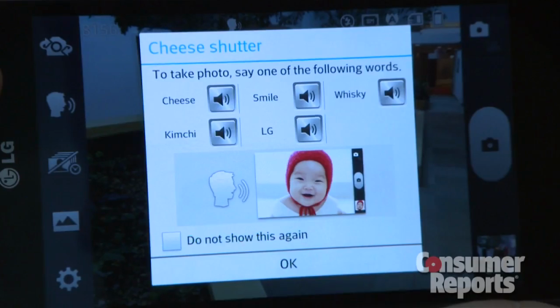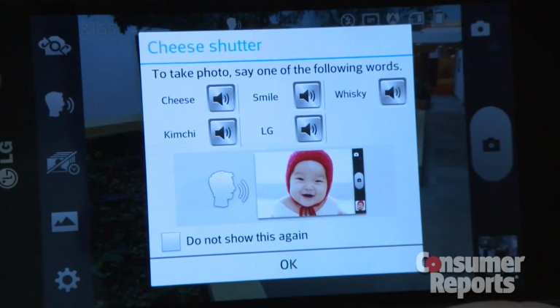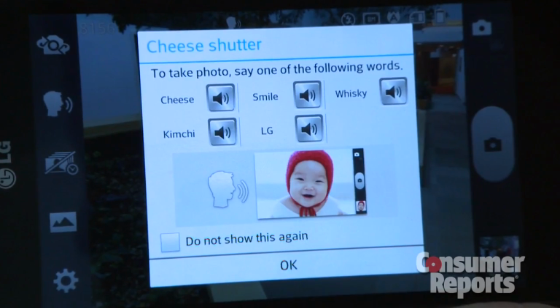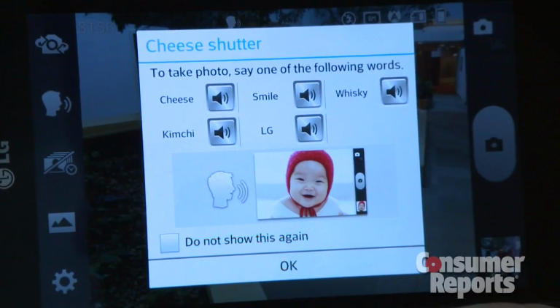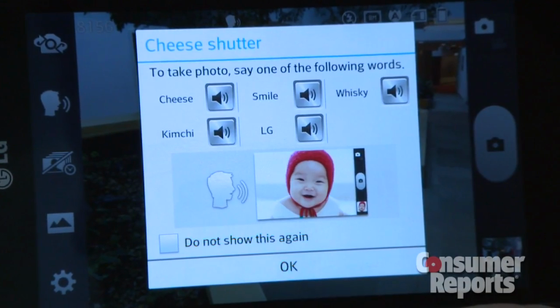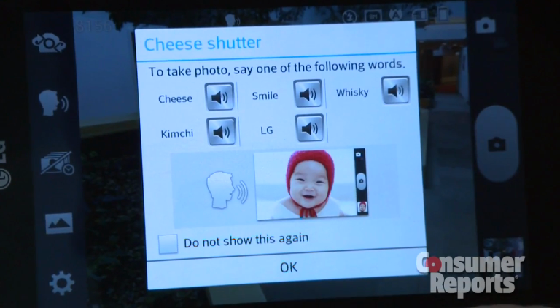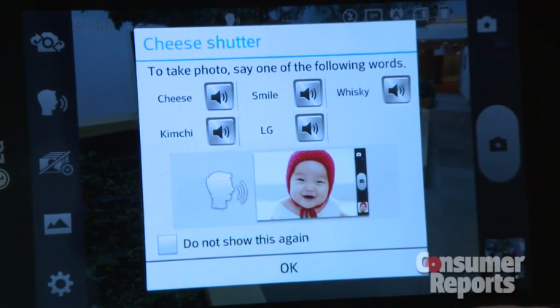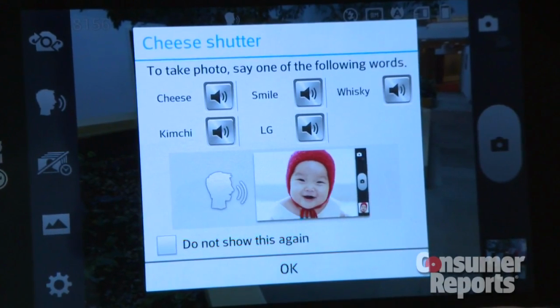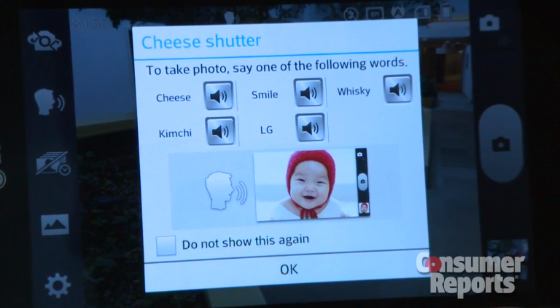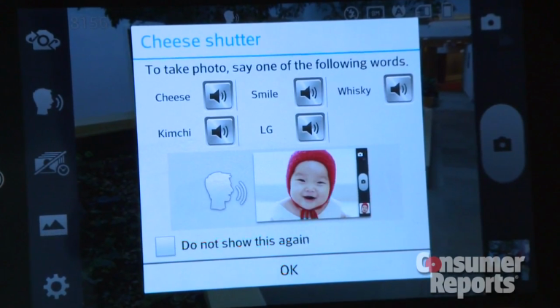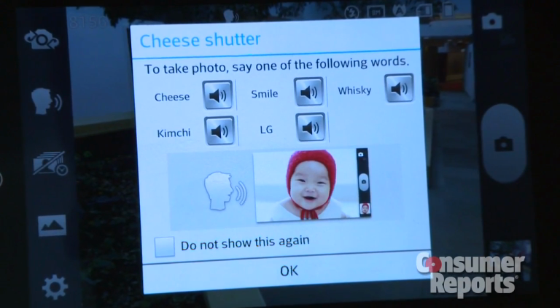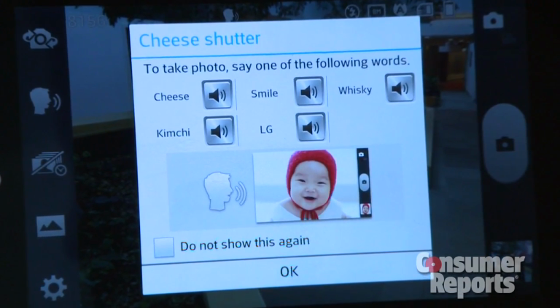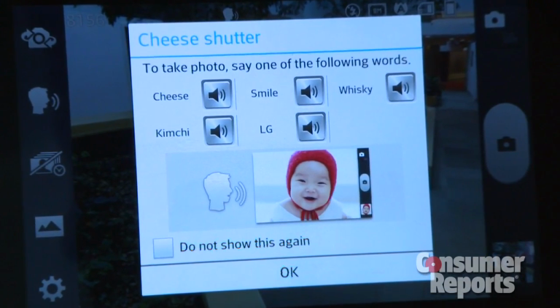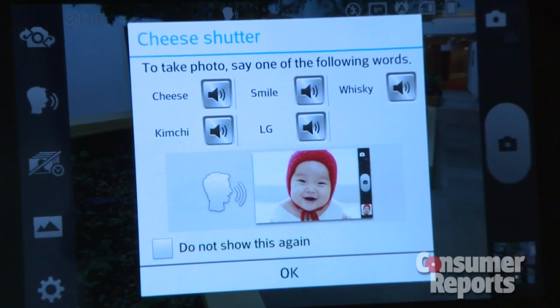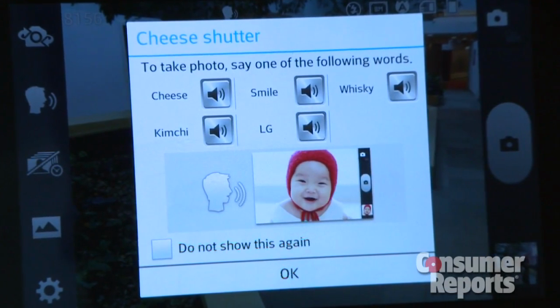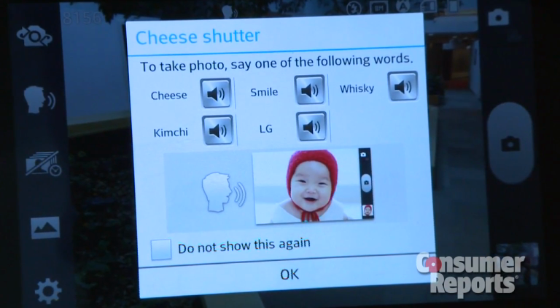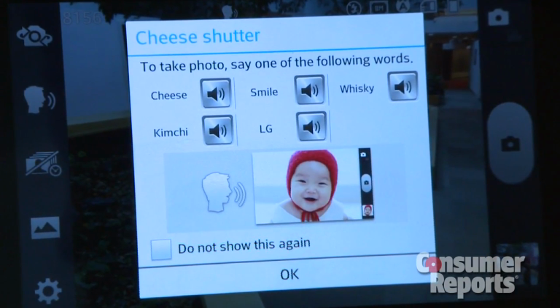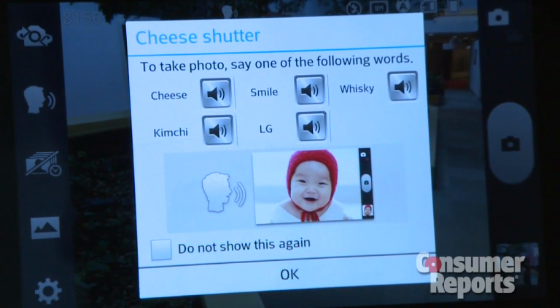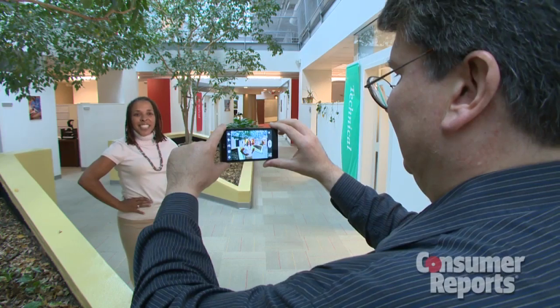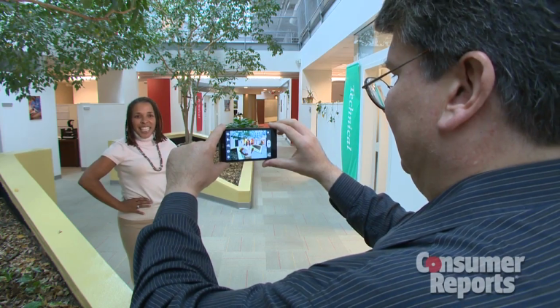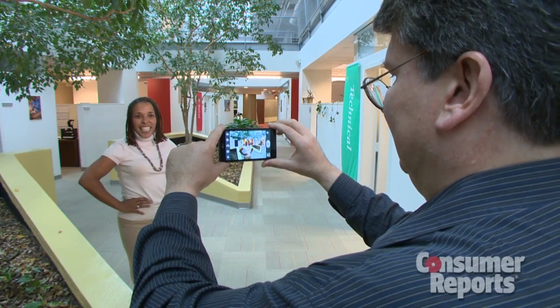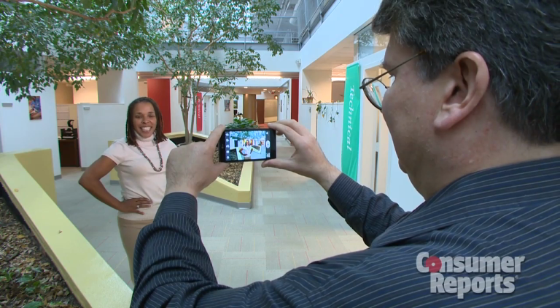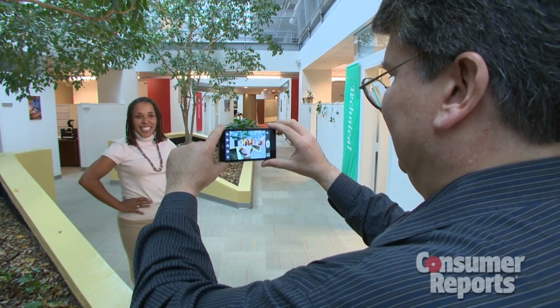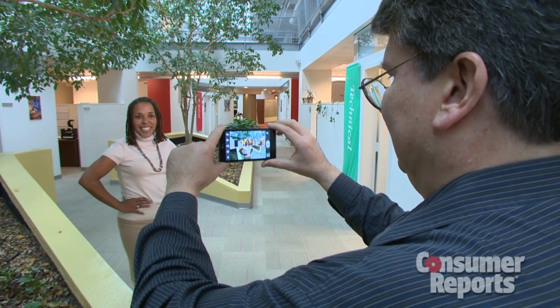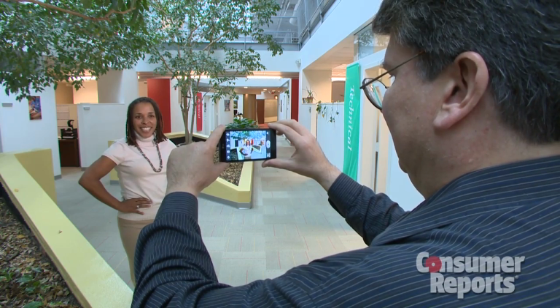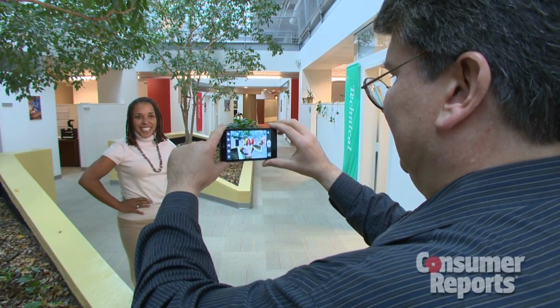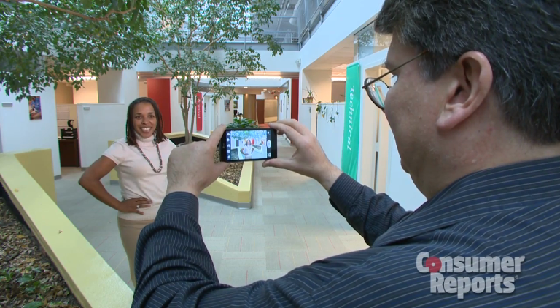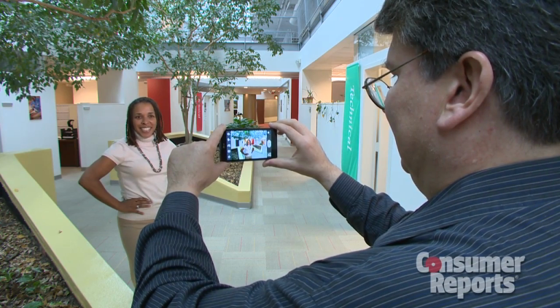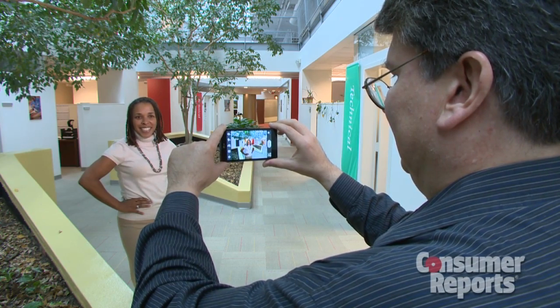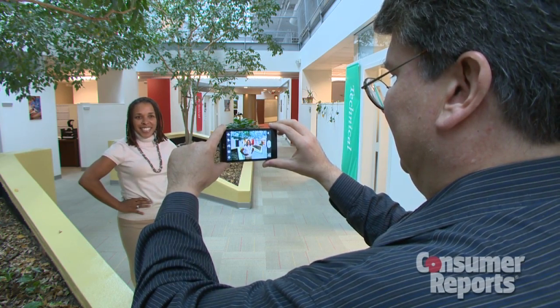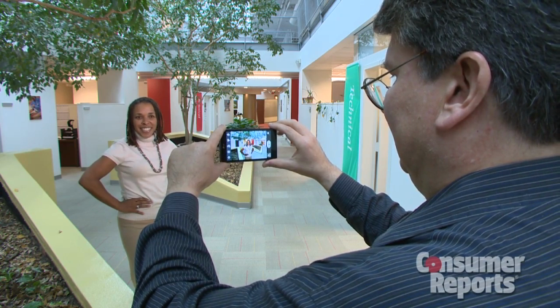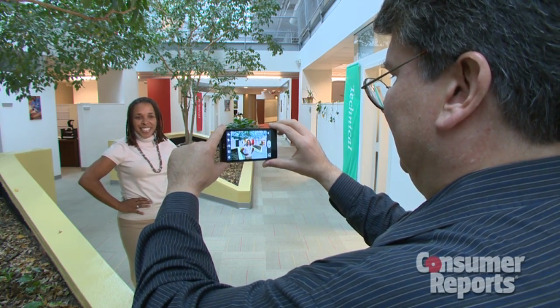And on some smartphones, you can set it to certain words like "cheese" — and the camera automatically takes the picture.